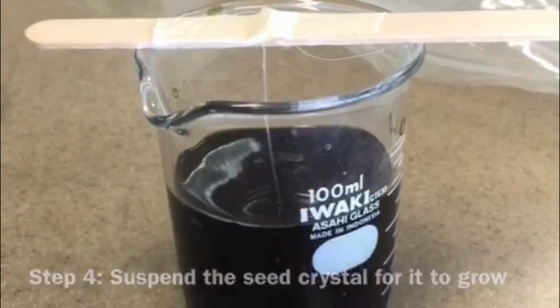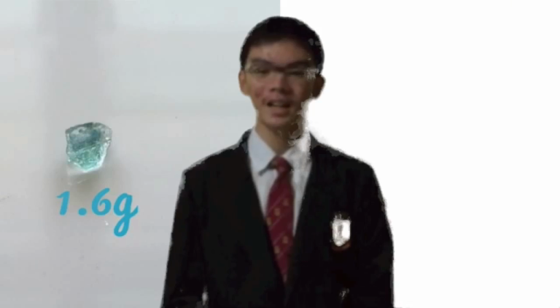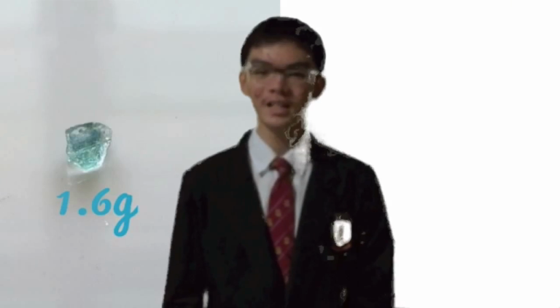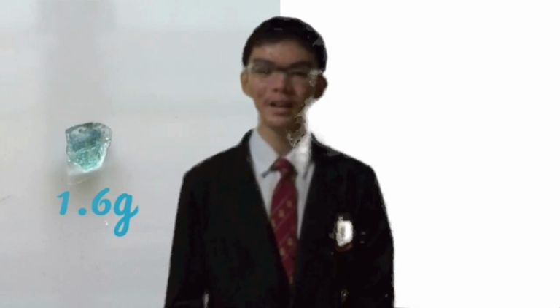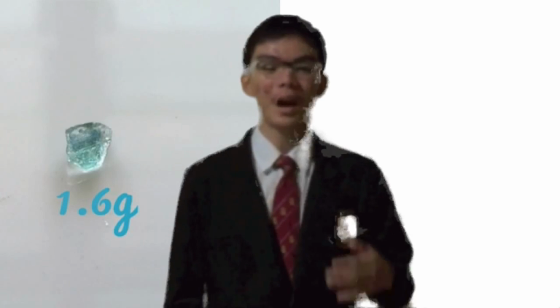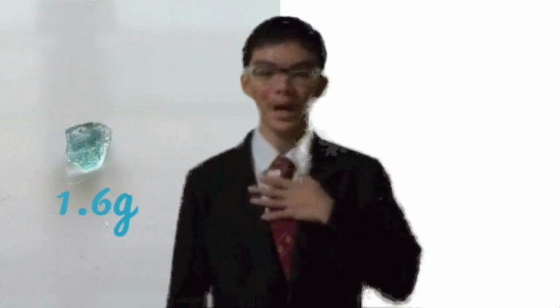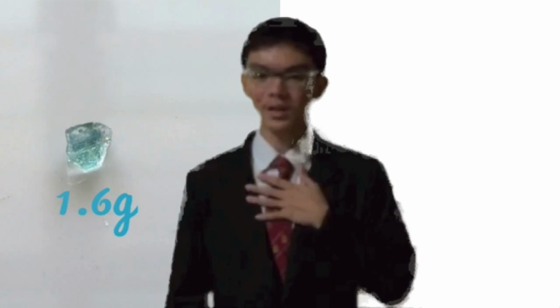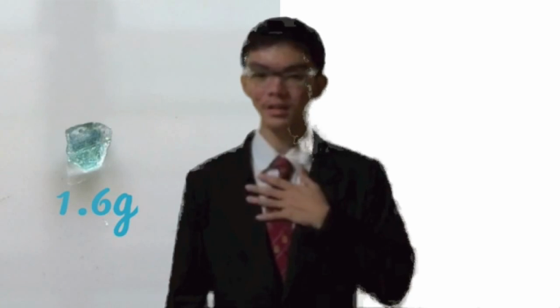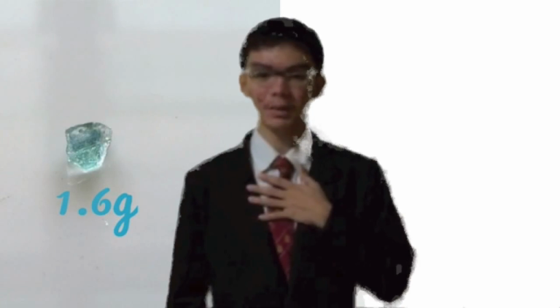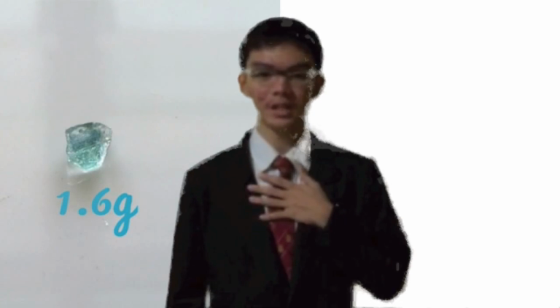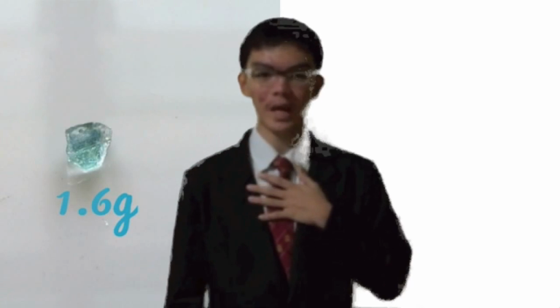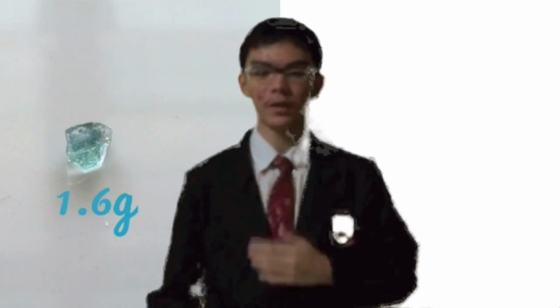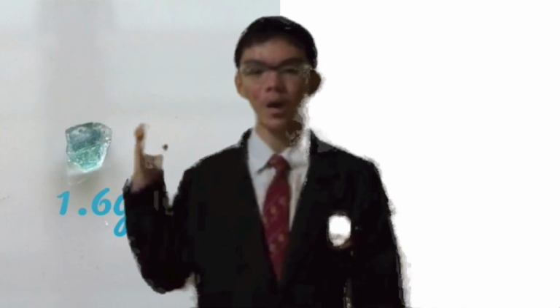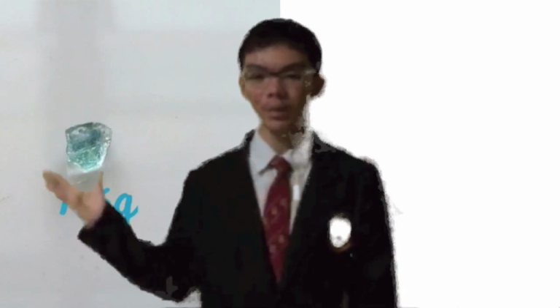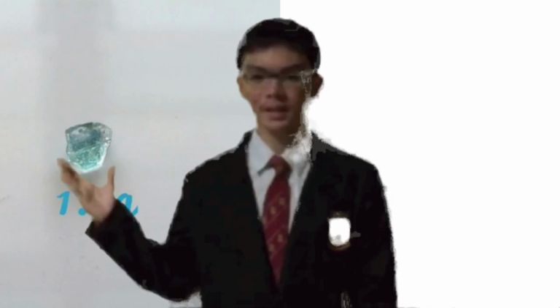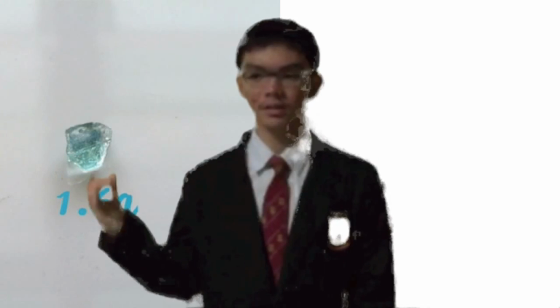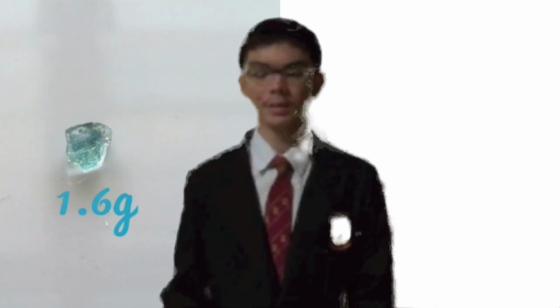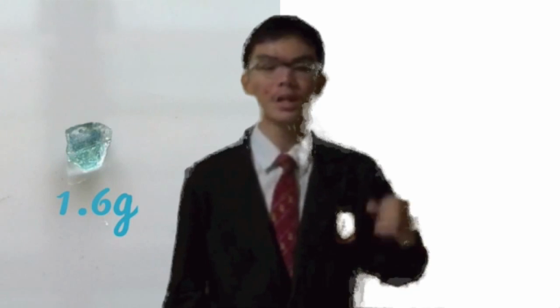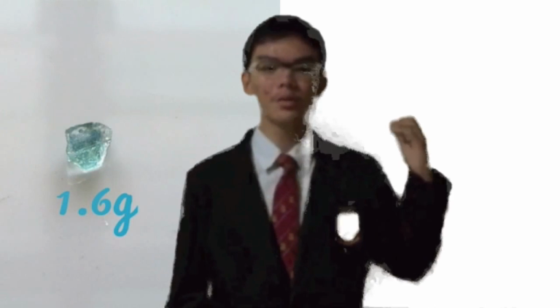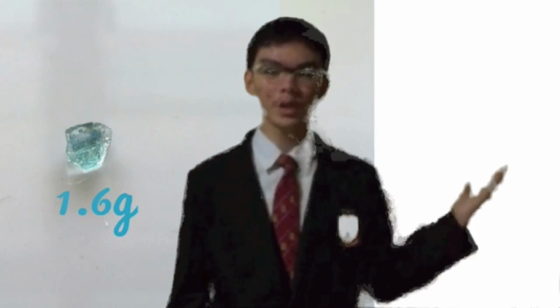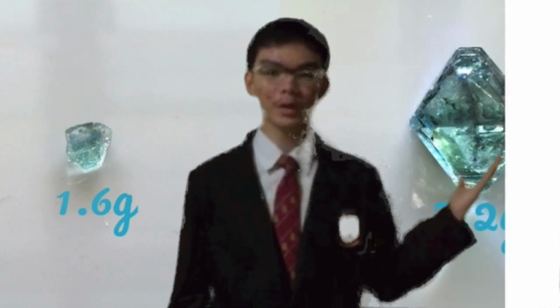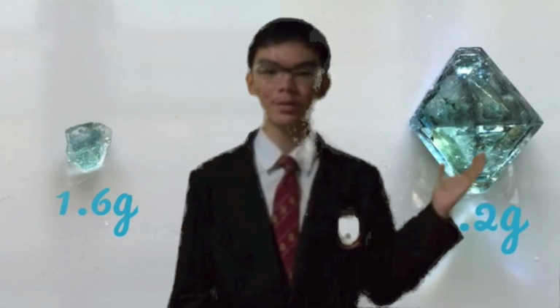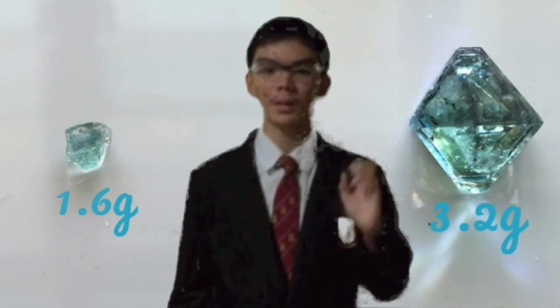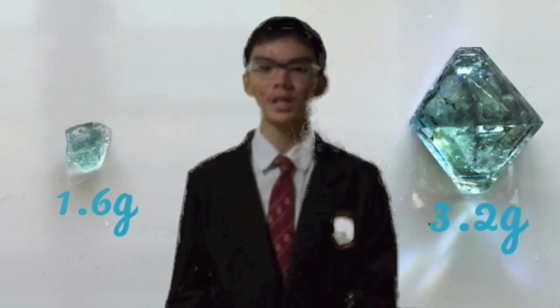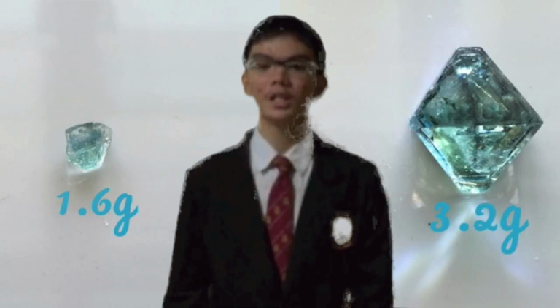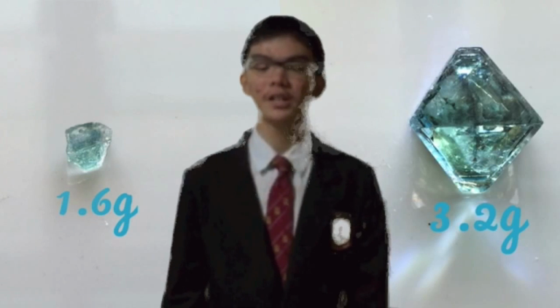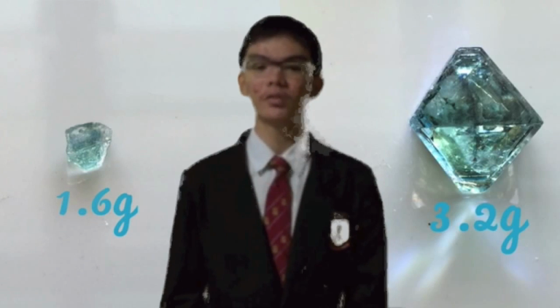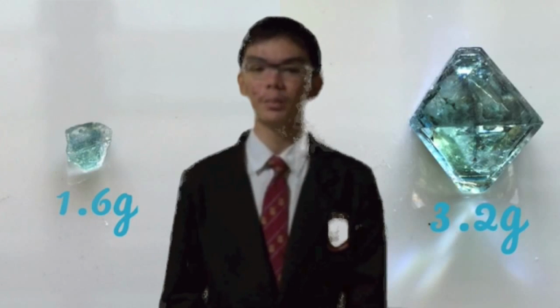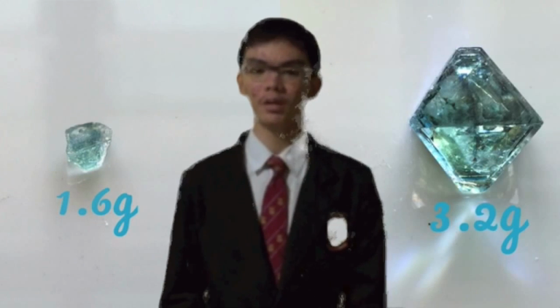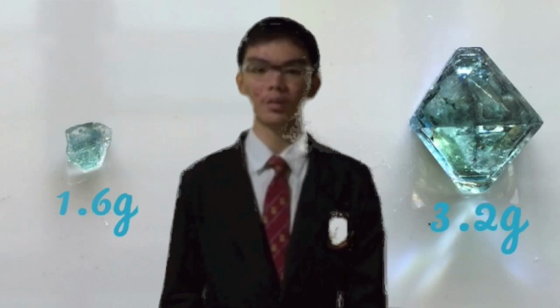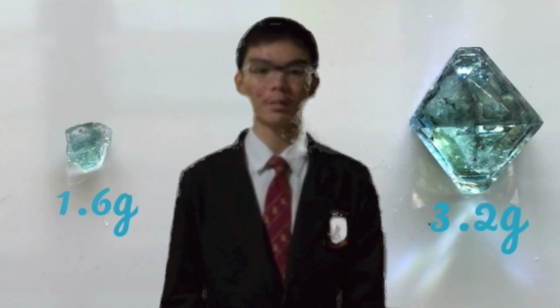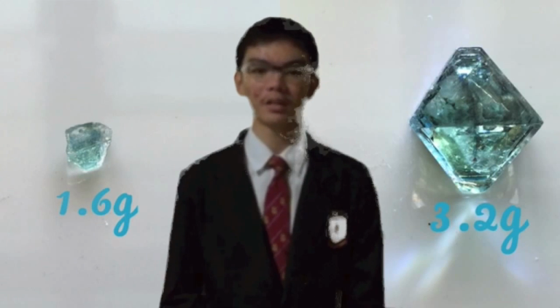In the end, my crystal doubled its mass from 1.6 grams to 3.2 grams in just over a period of one month.